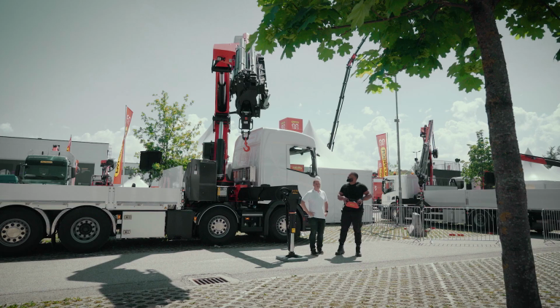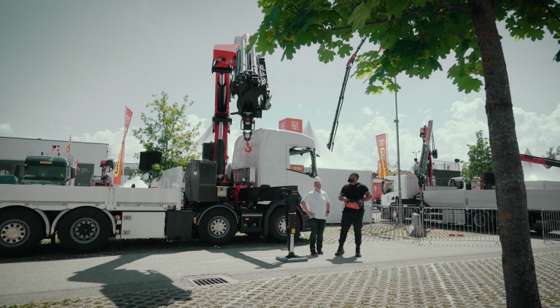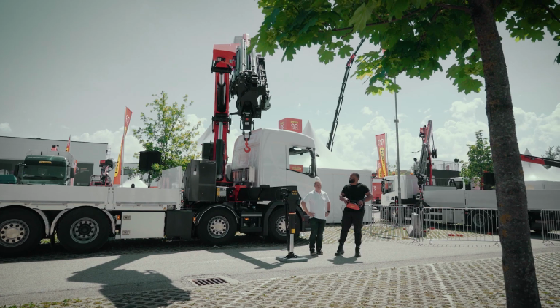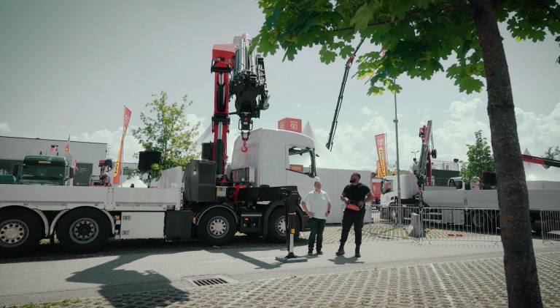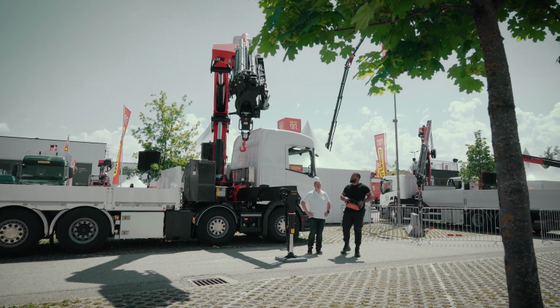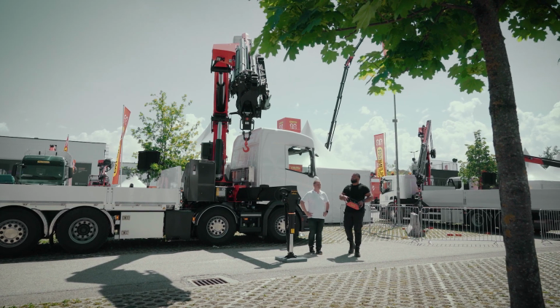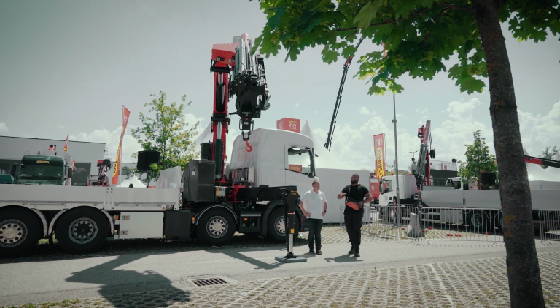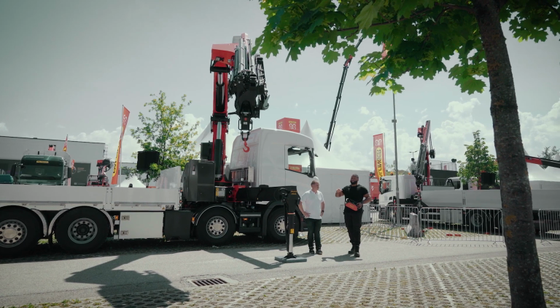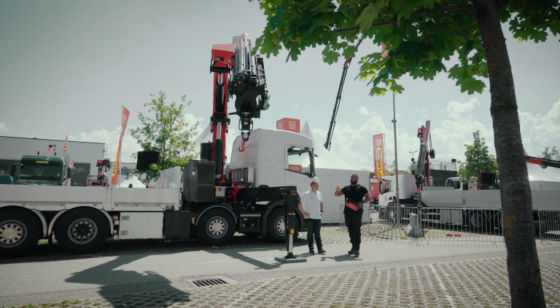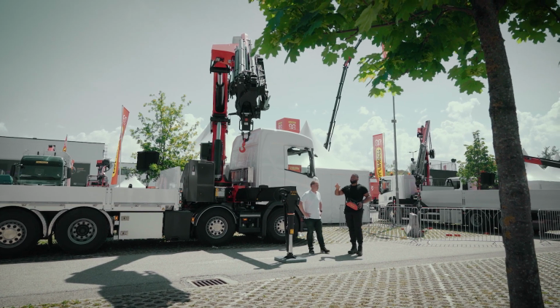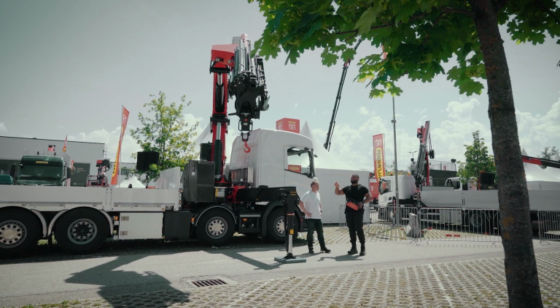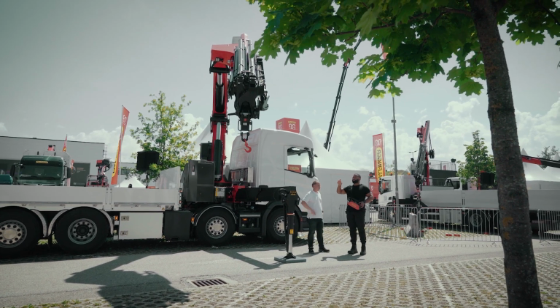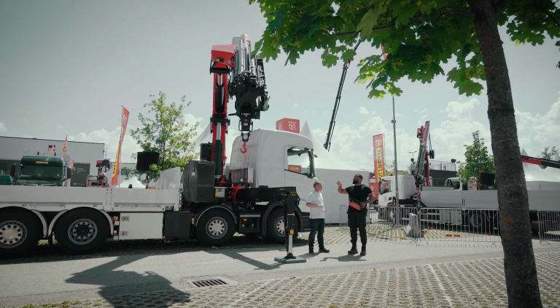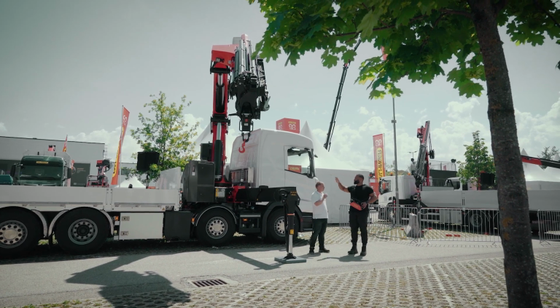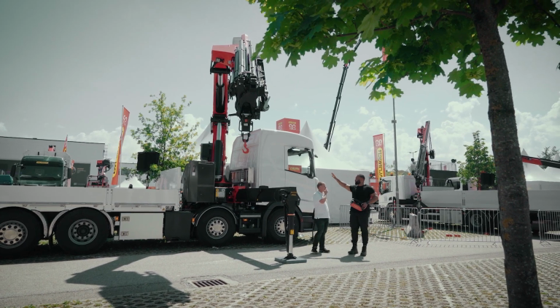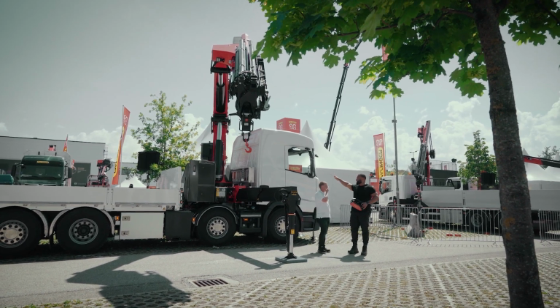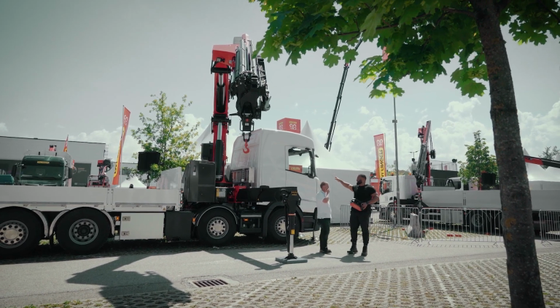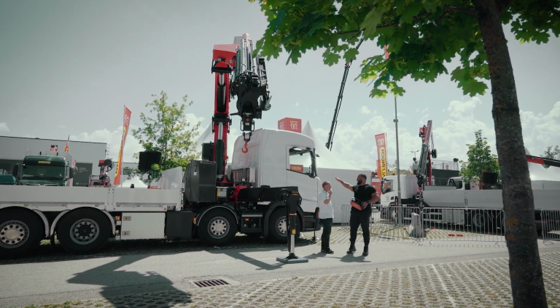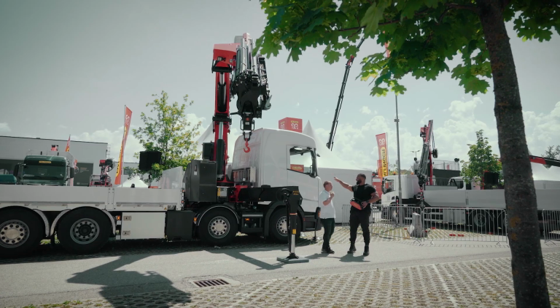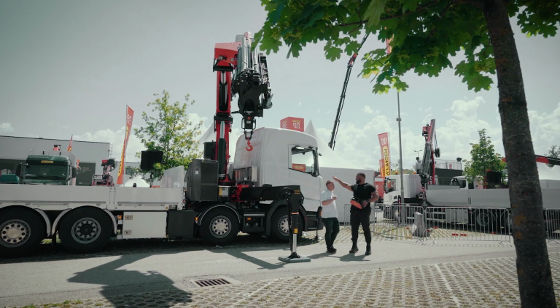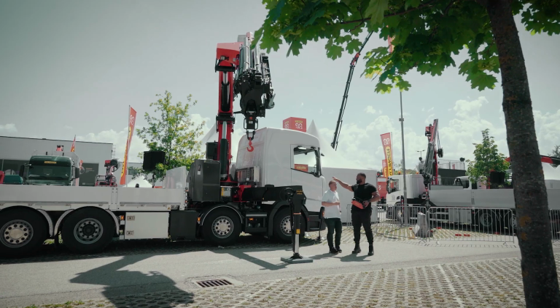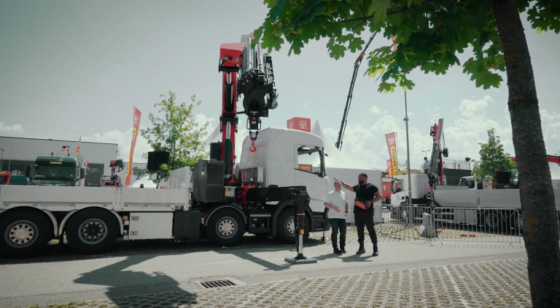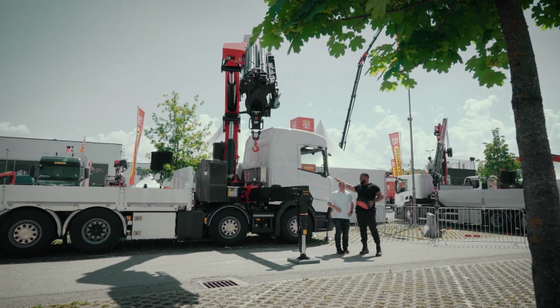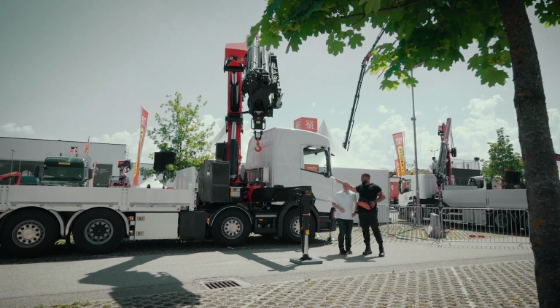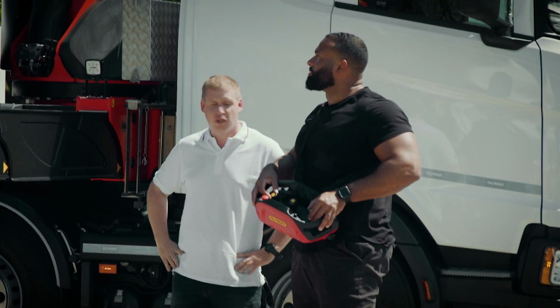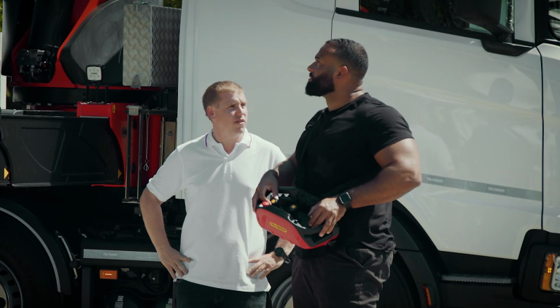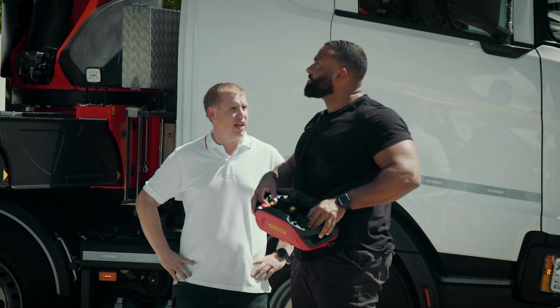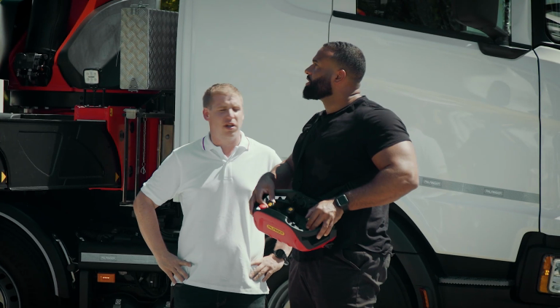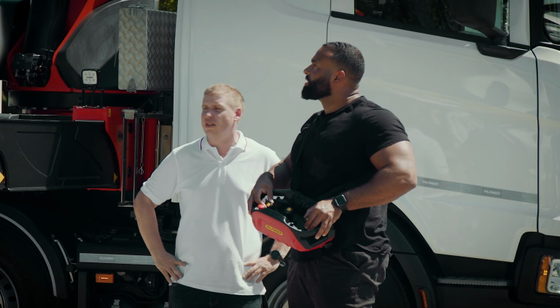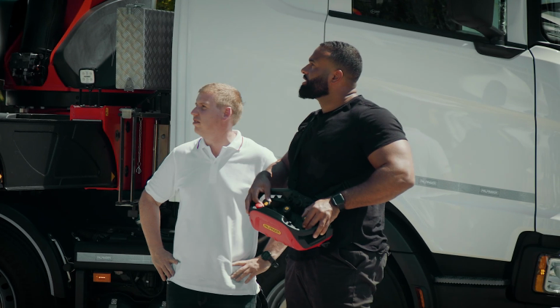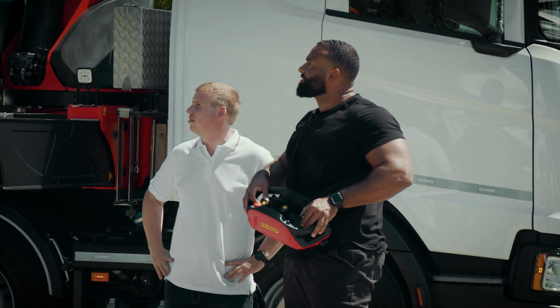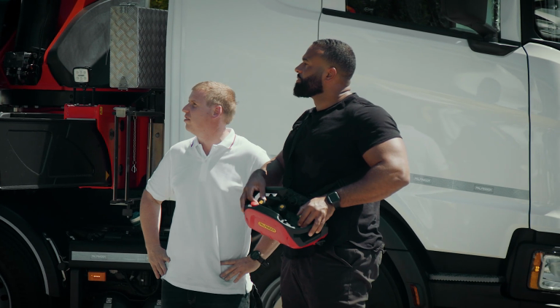Do we have any safety mechanisms in place to ensure that we don't take out the cab on the lorry? That's available.